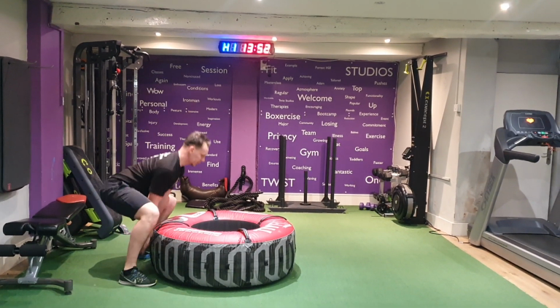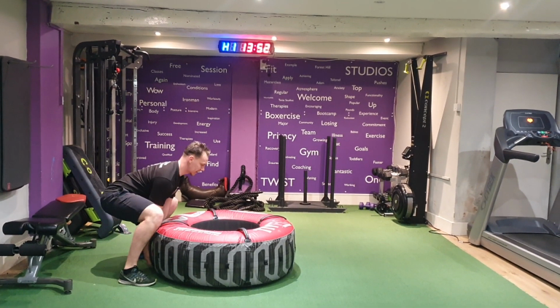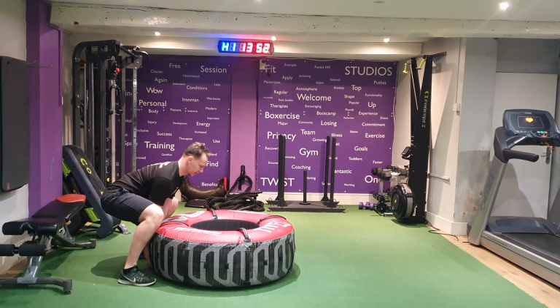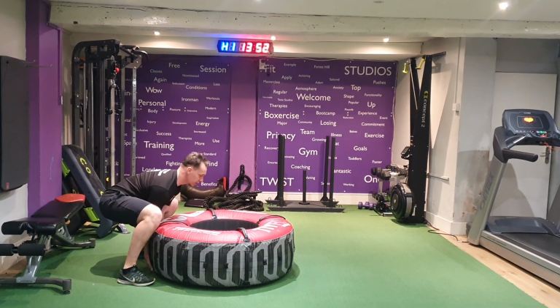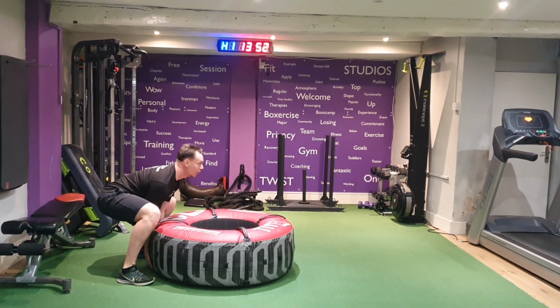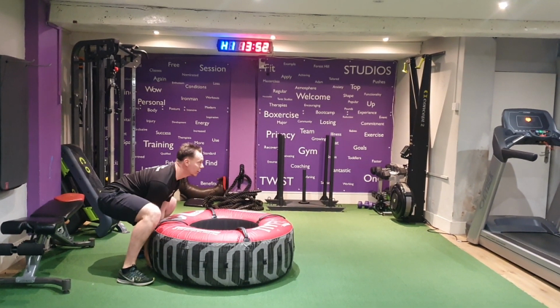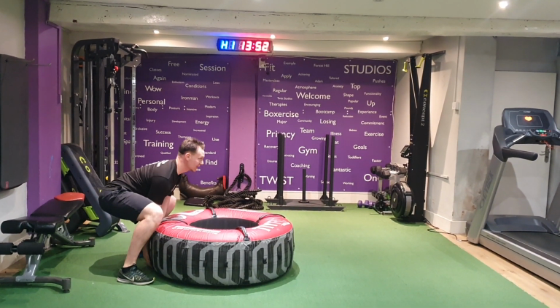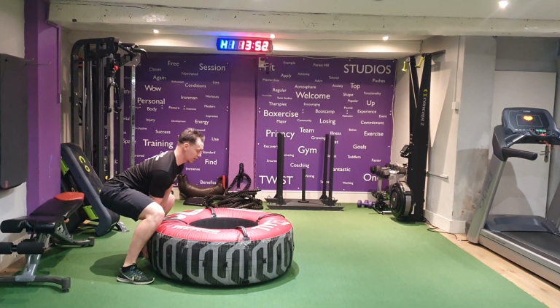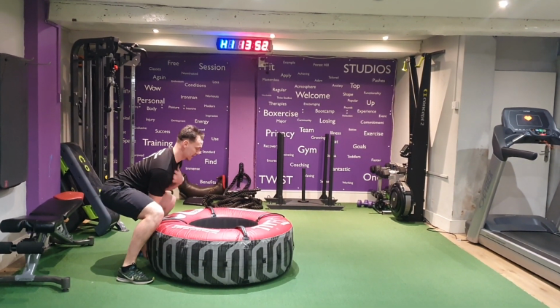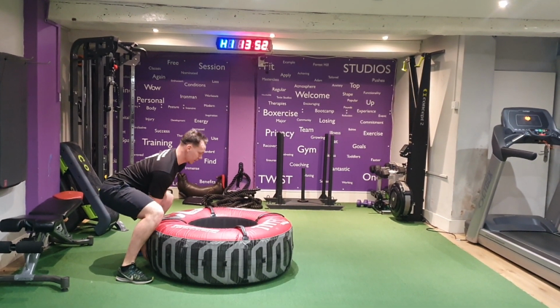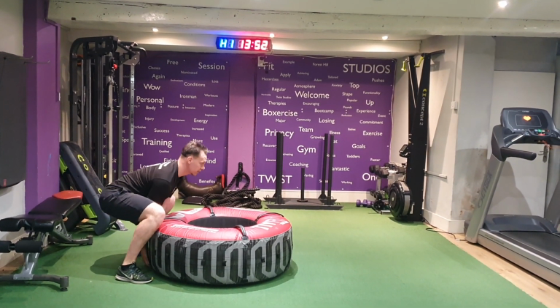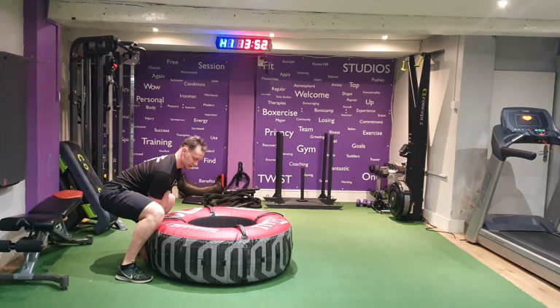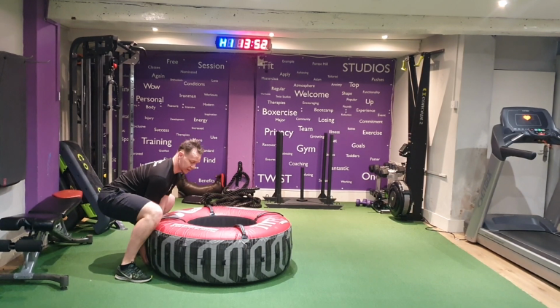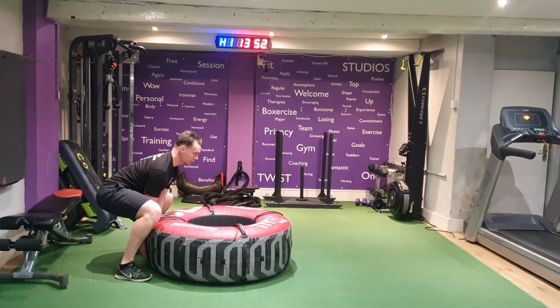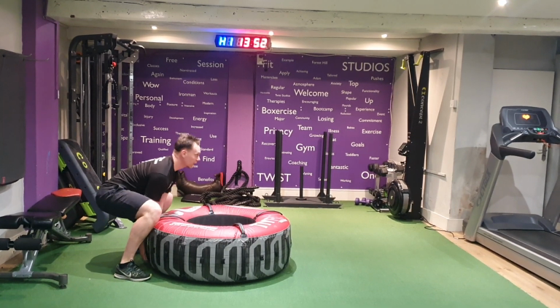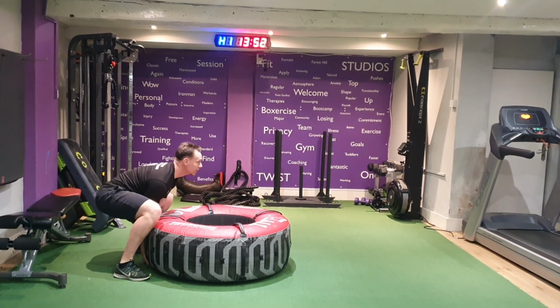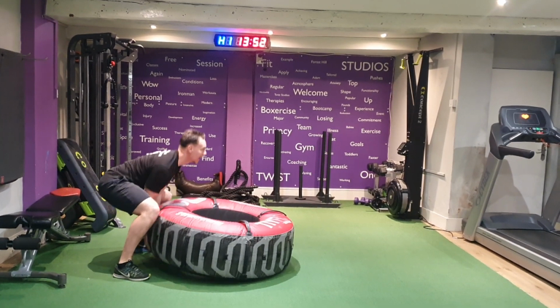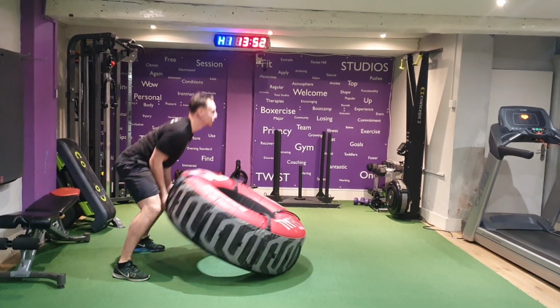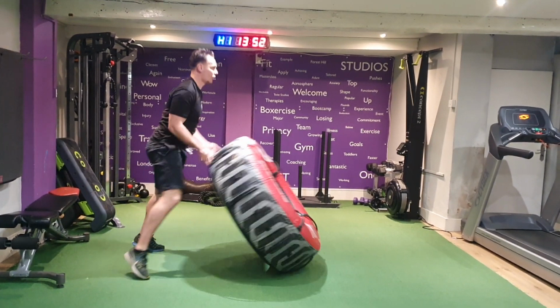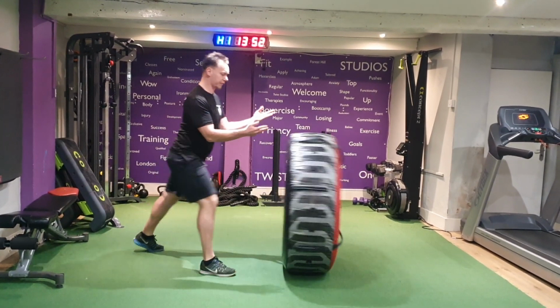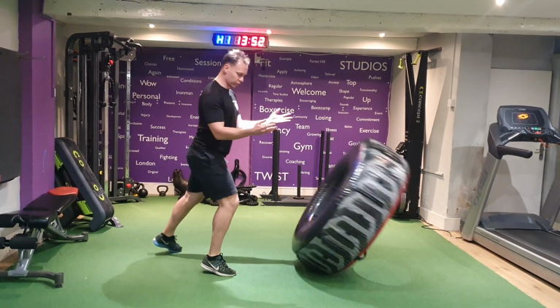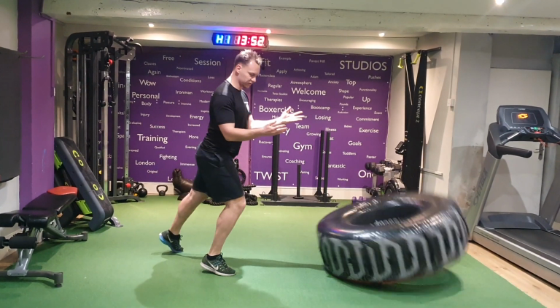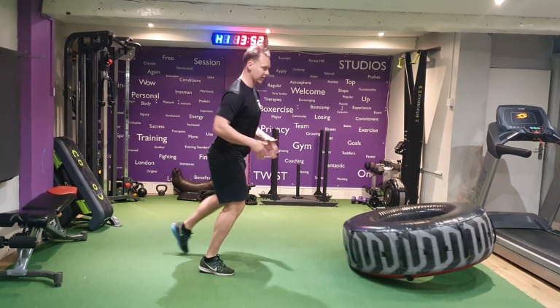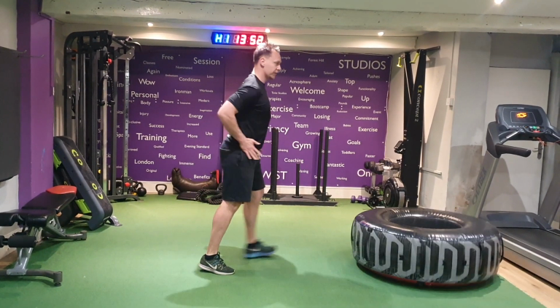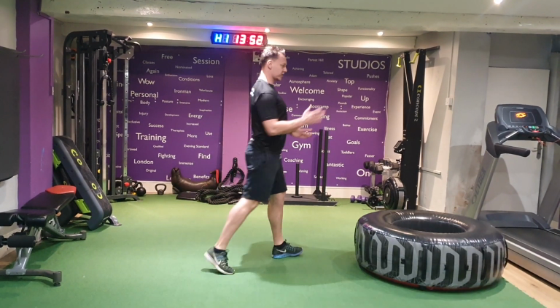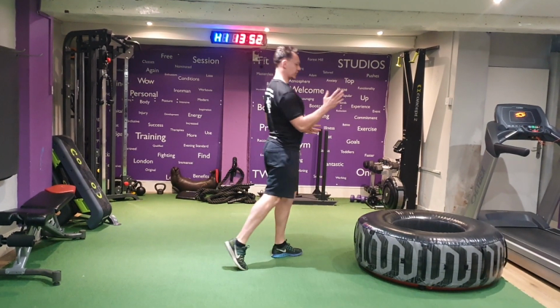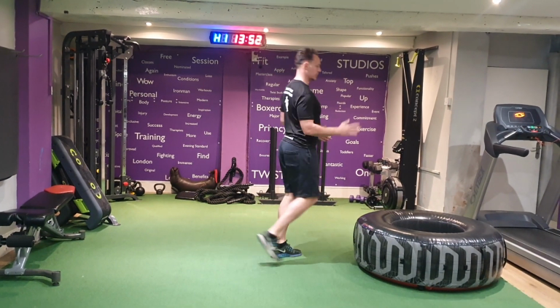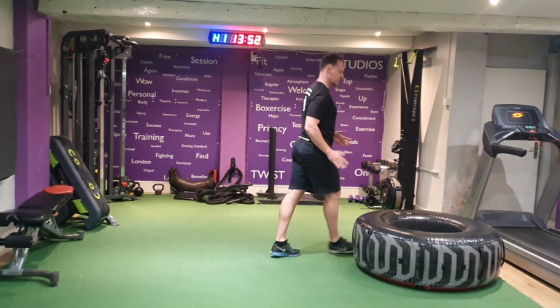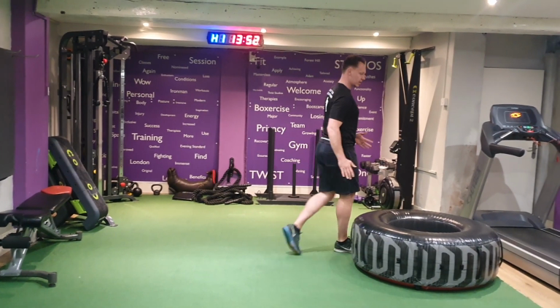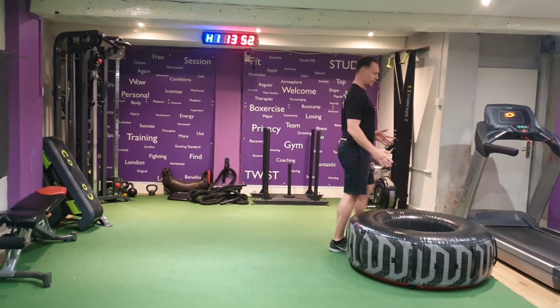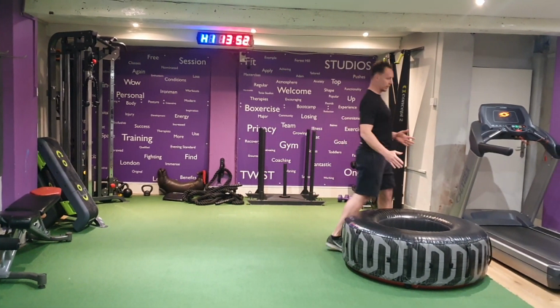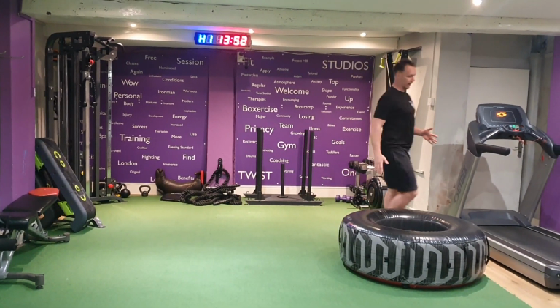Coming down nice and low, chest up, head up, deep squat and drive forwards — thrusting the hips and throwing it back.